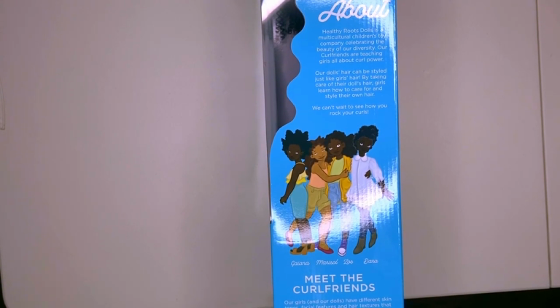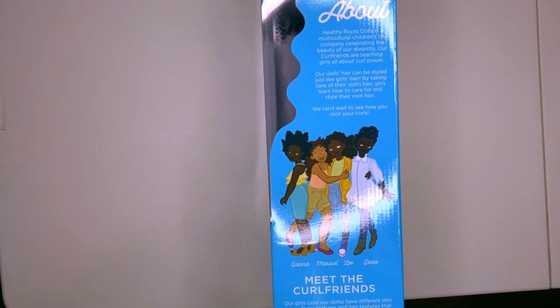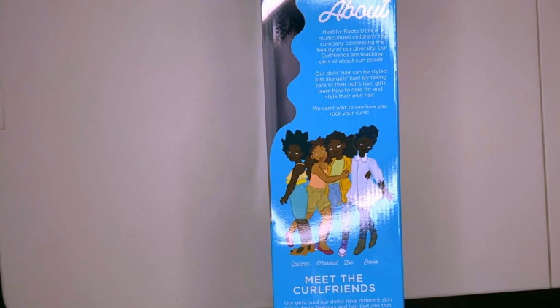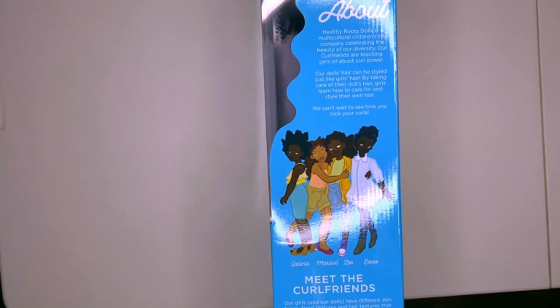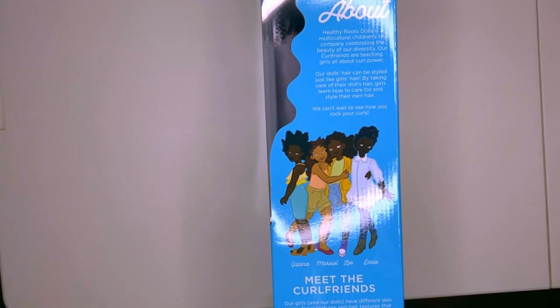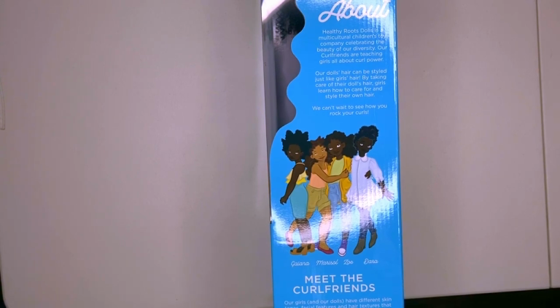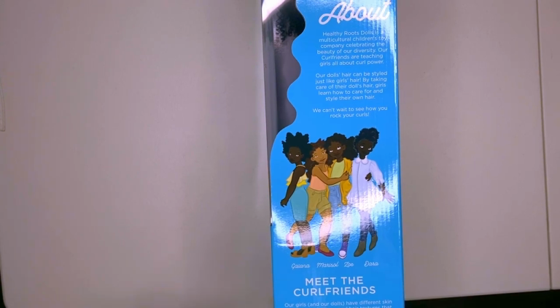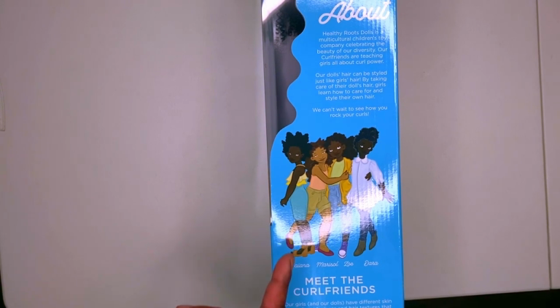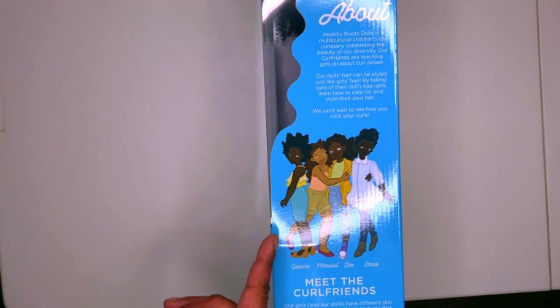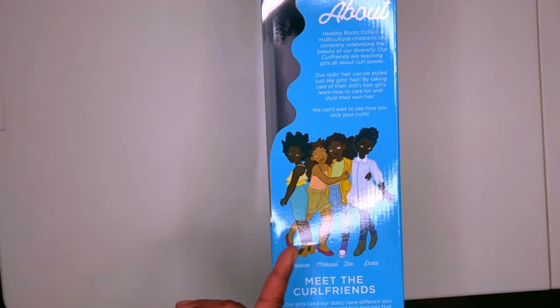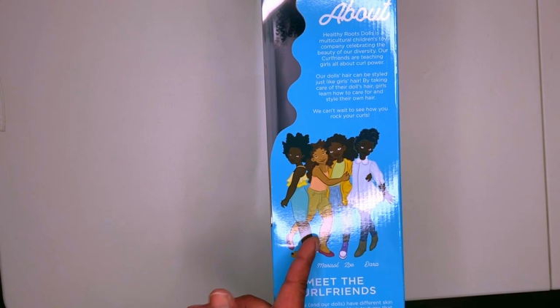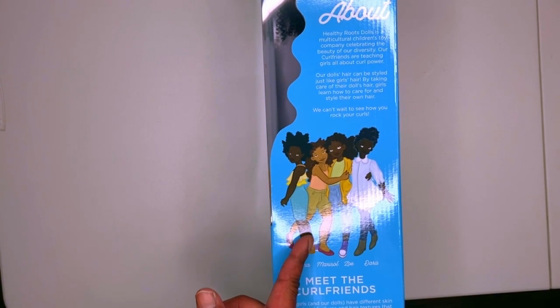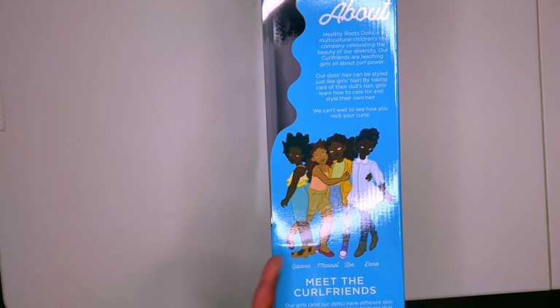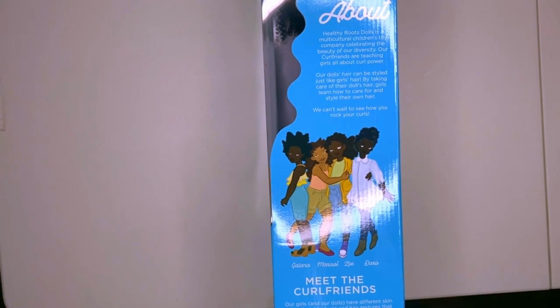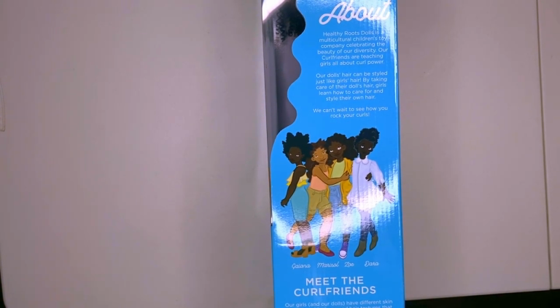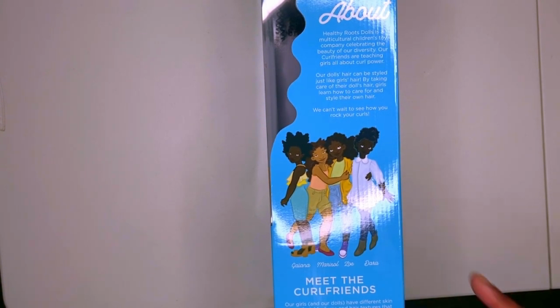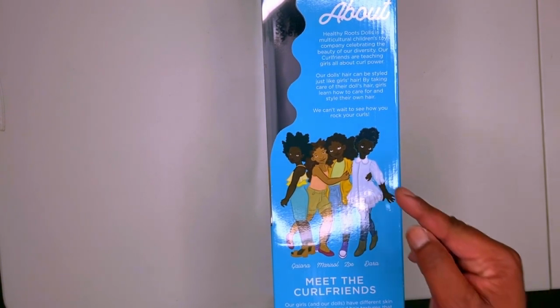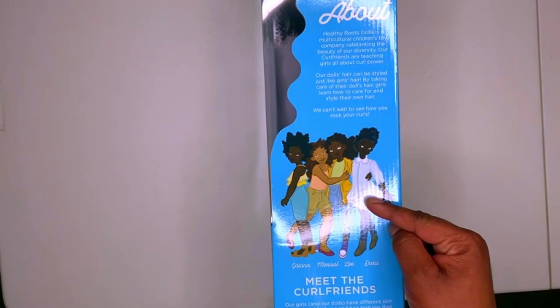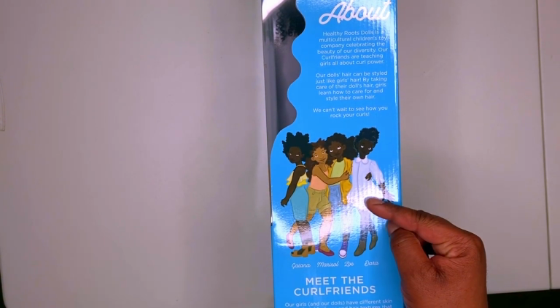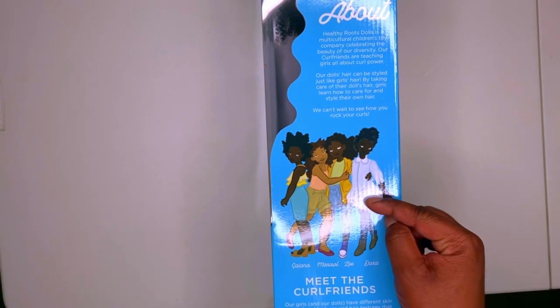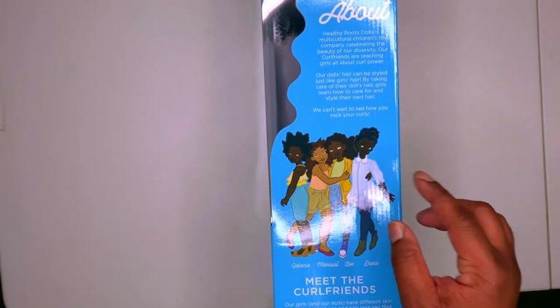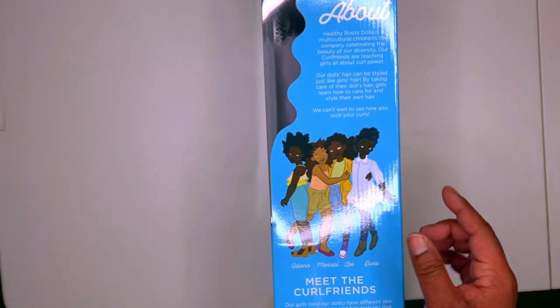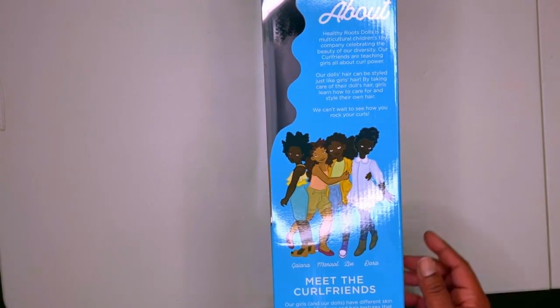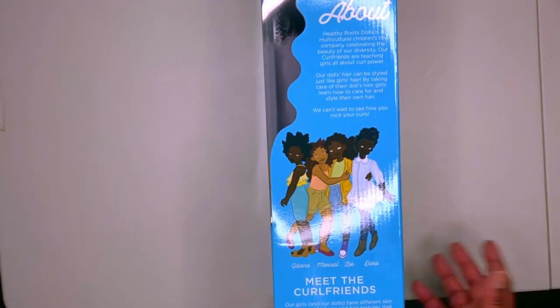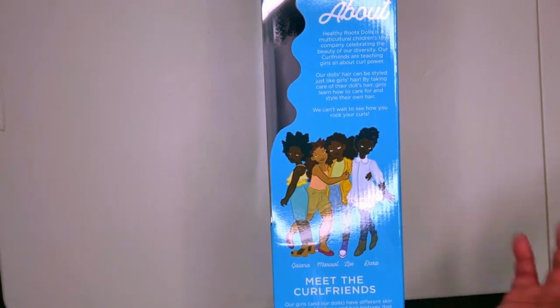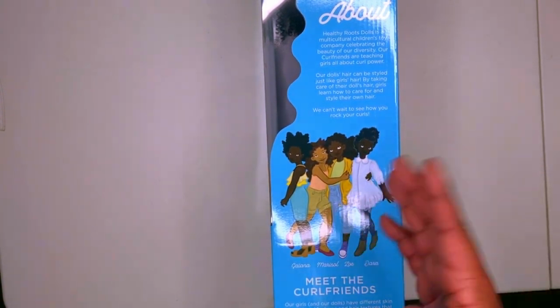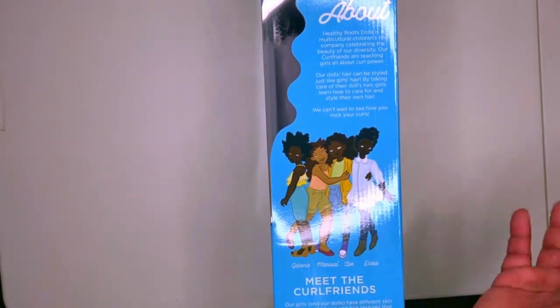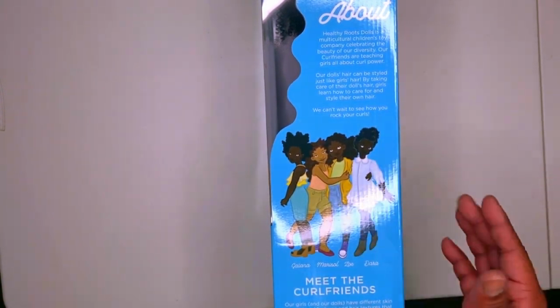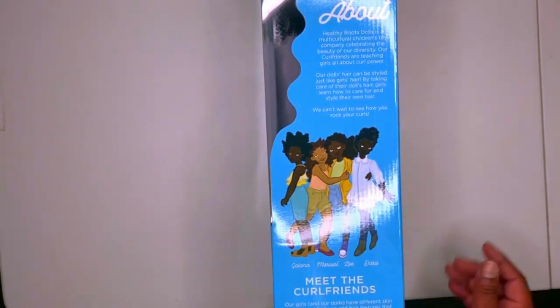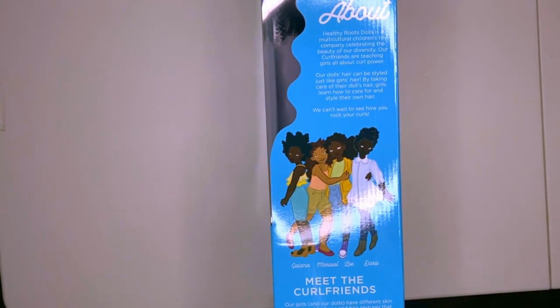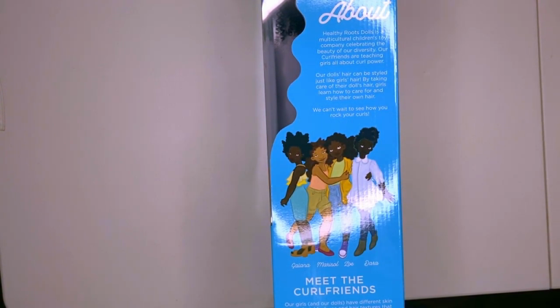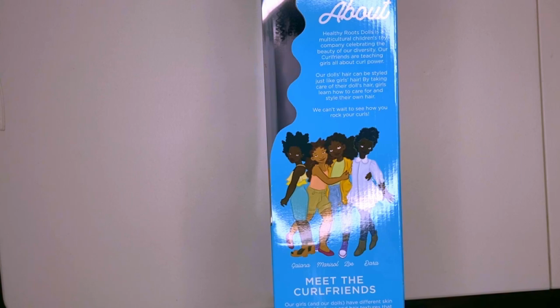I can get one of my nieces a Giana and then get the other one a Dara, so they each got a different doll.